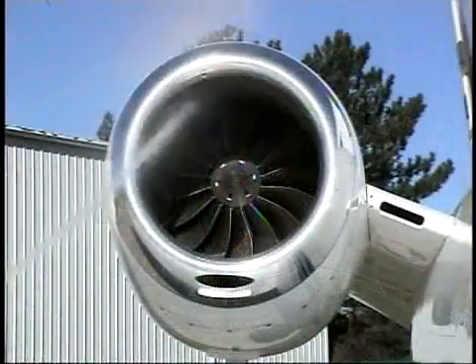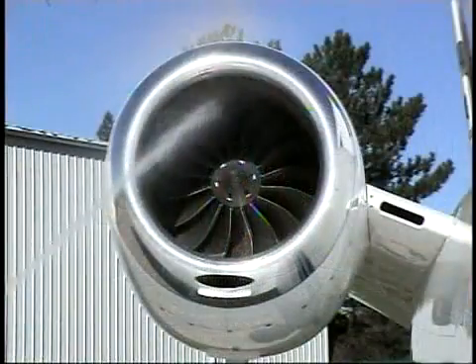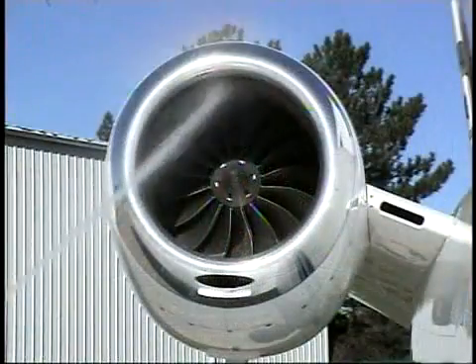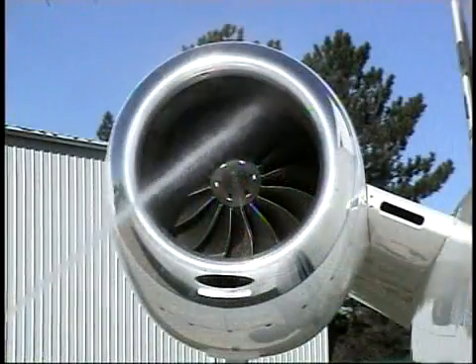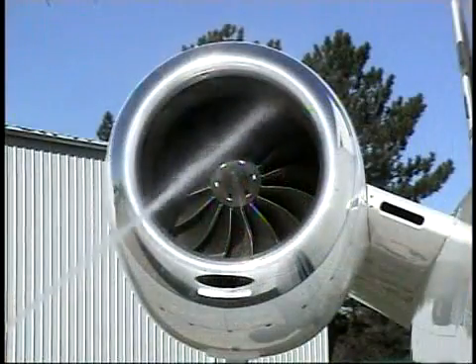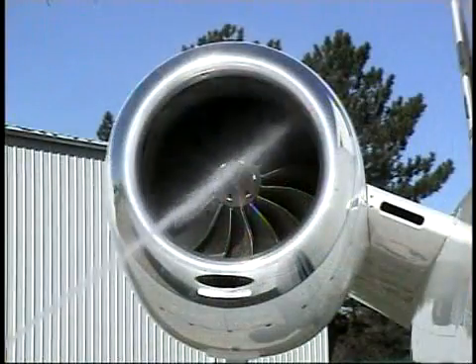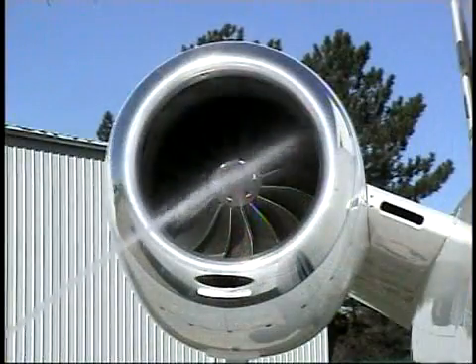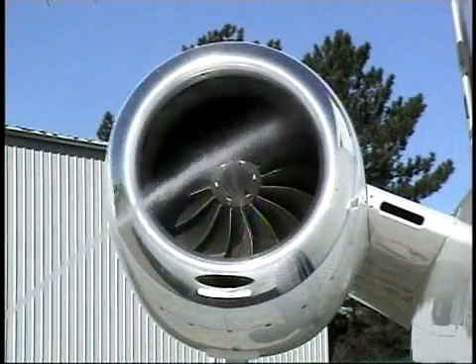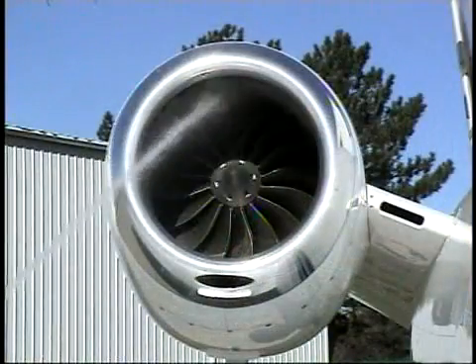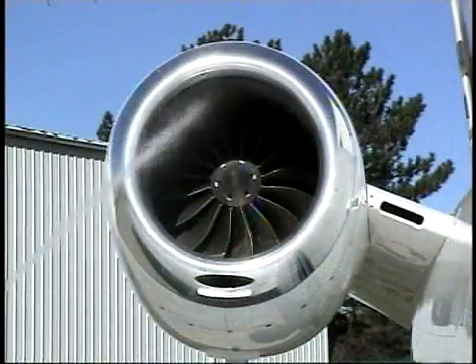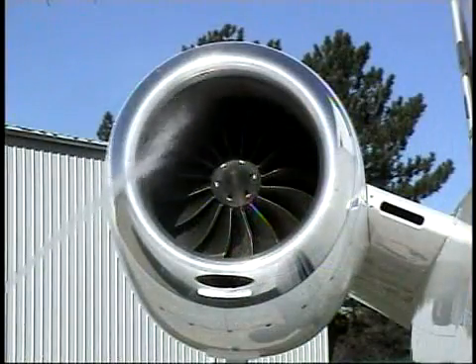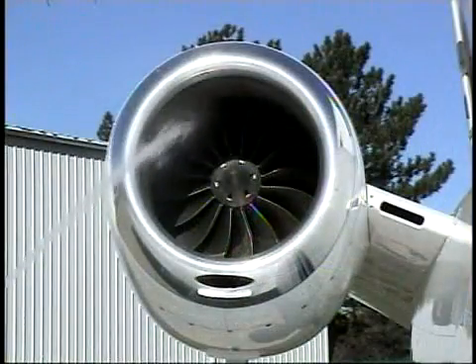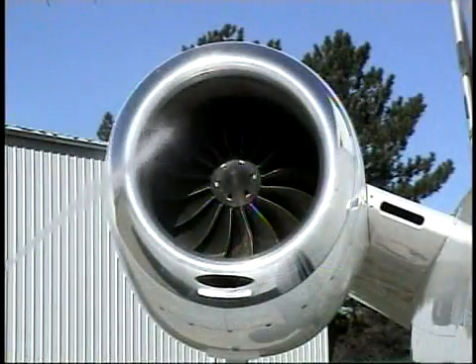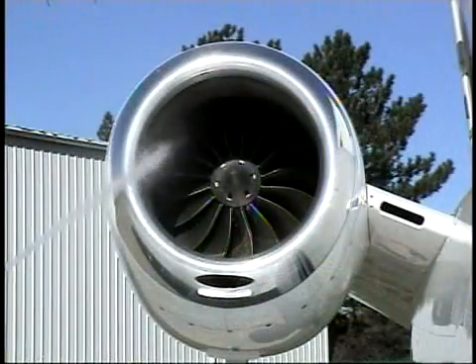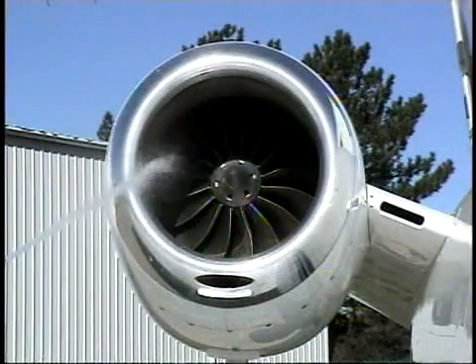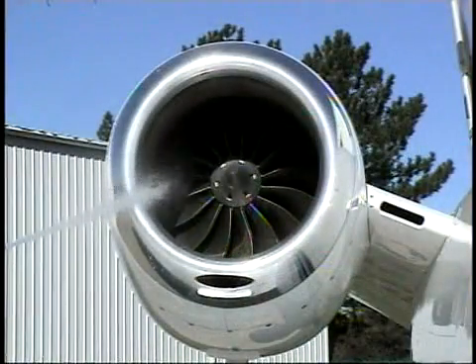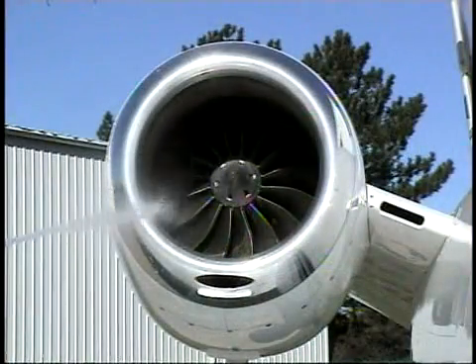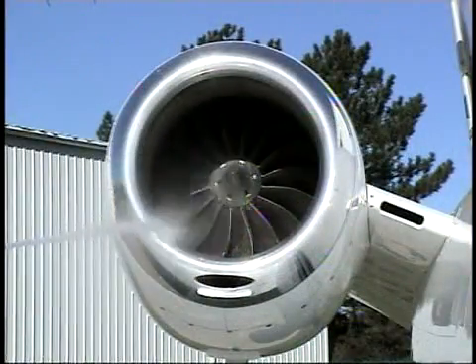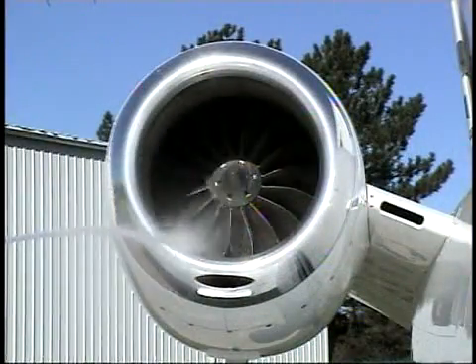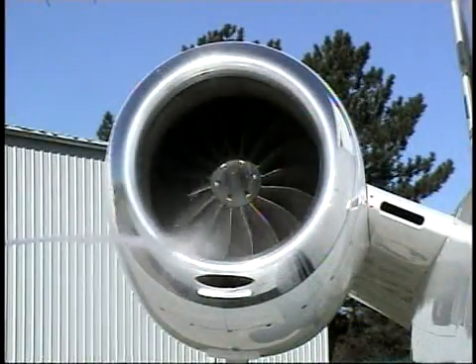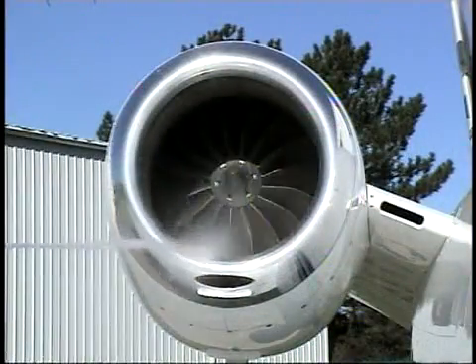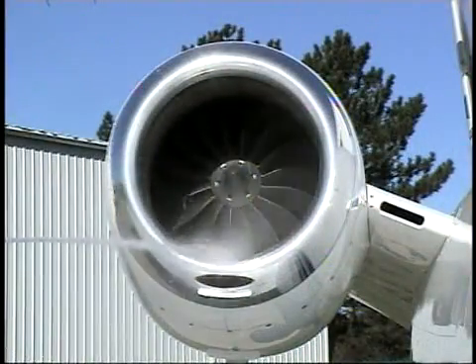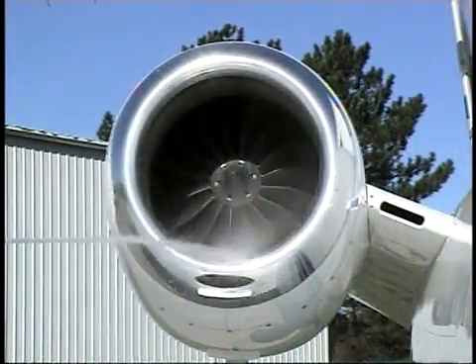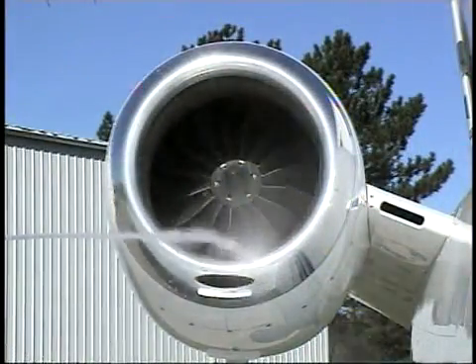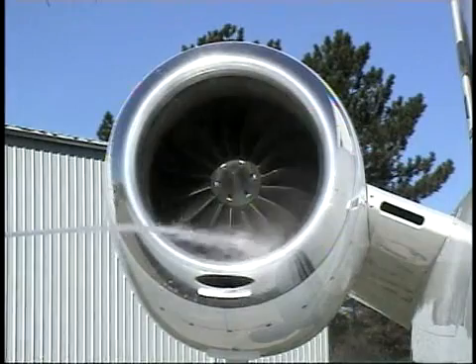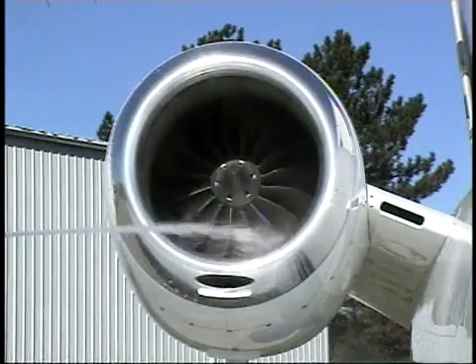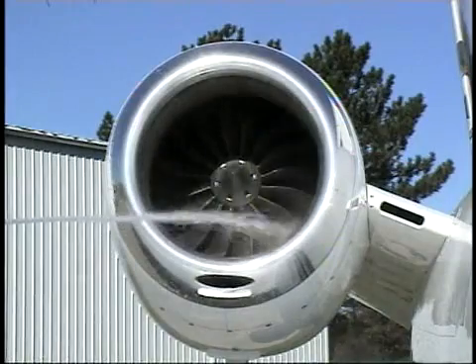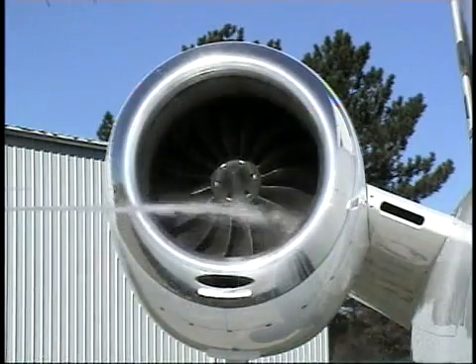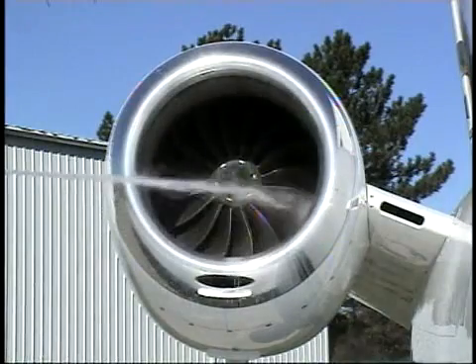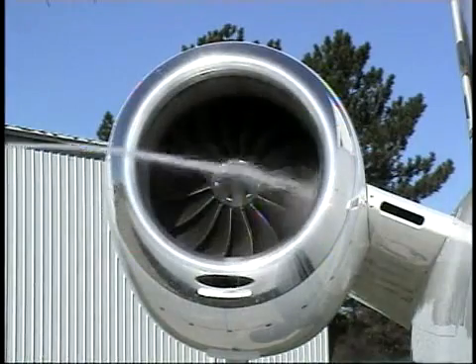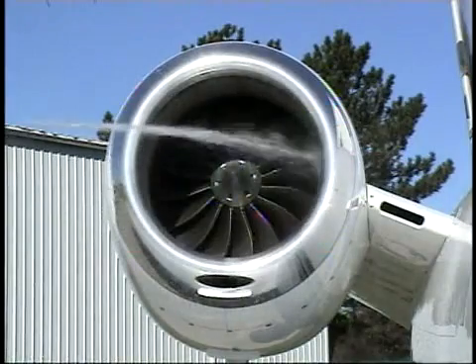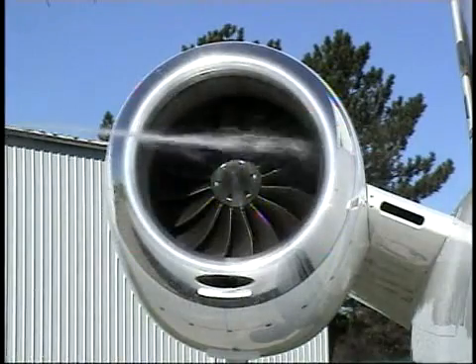With the engines static, spray into the core and around the fan shroud until you run out of water.